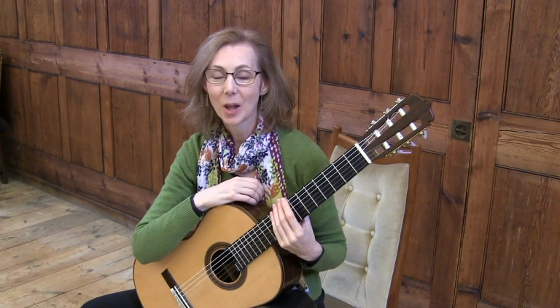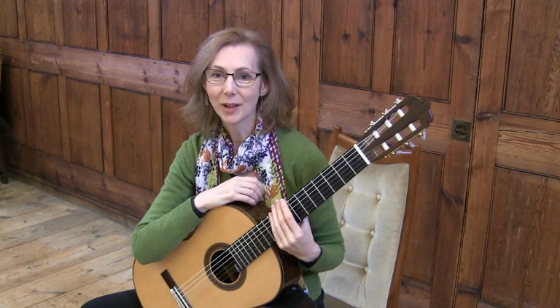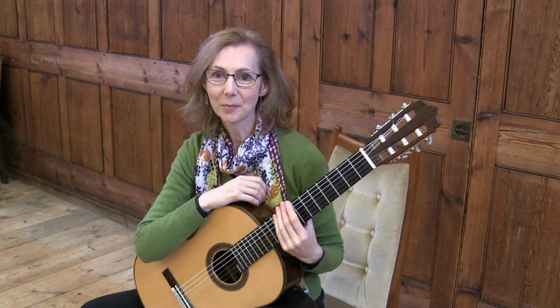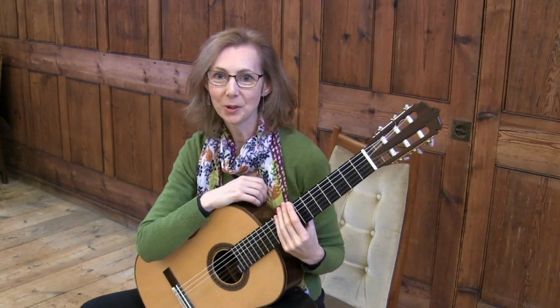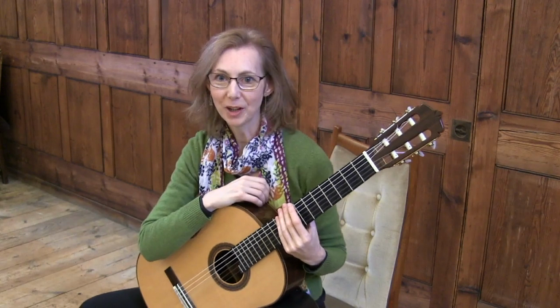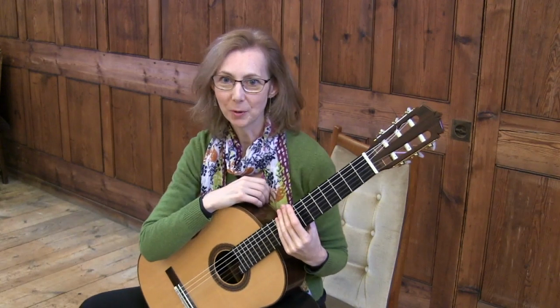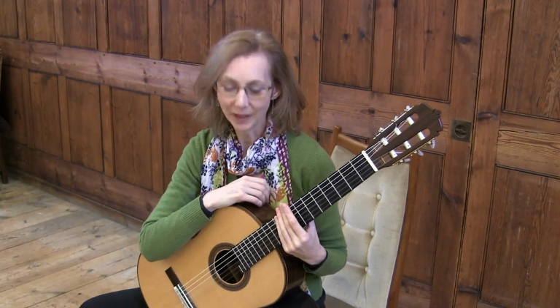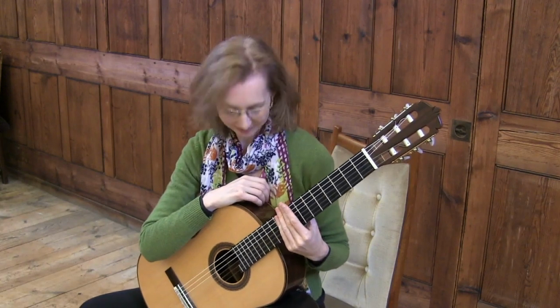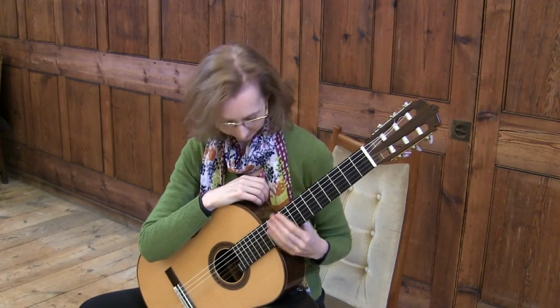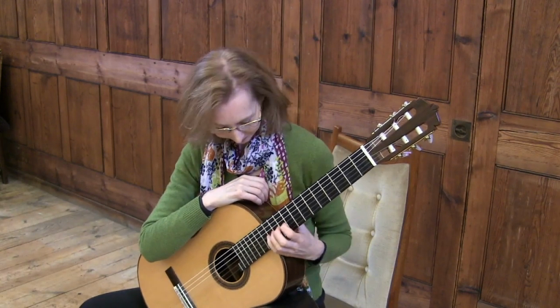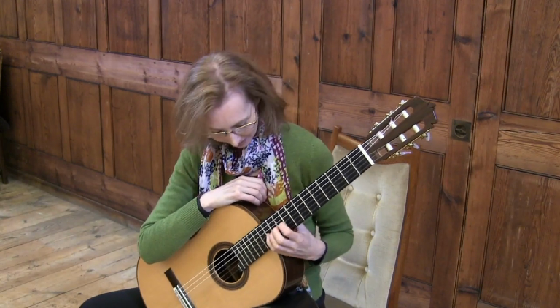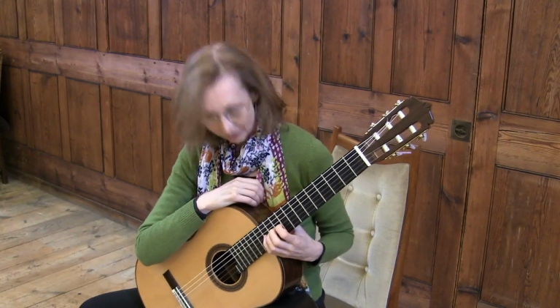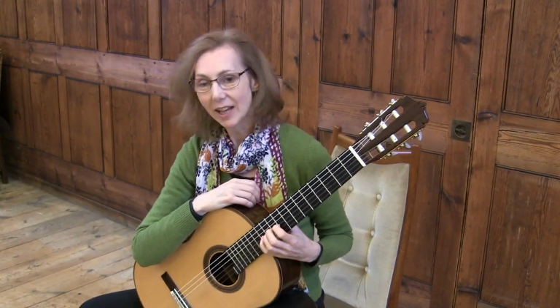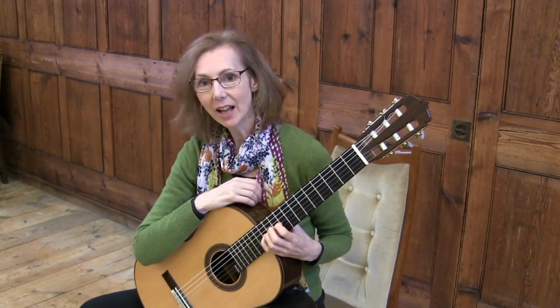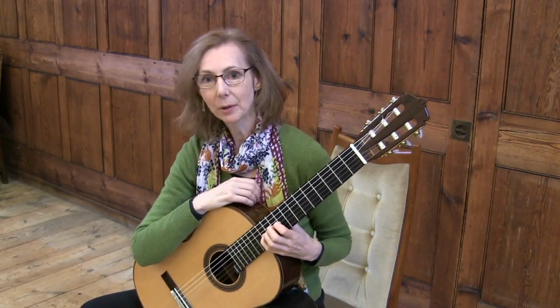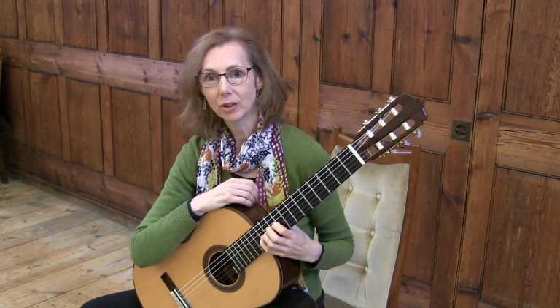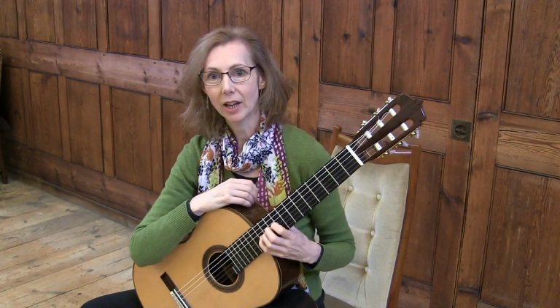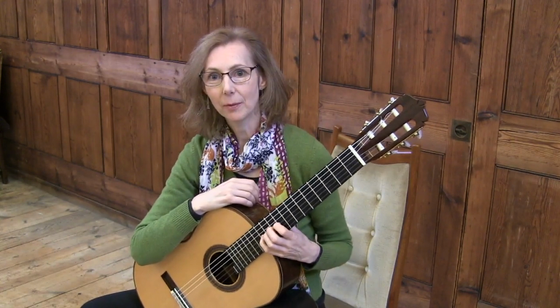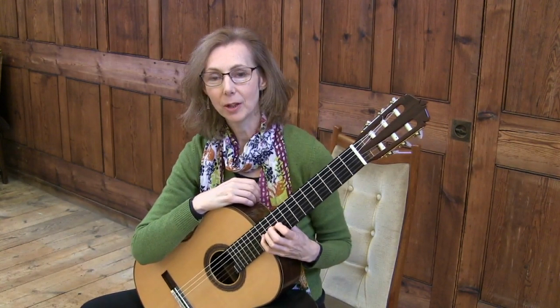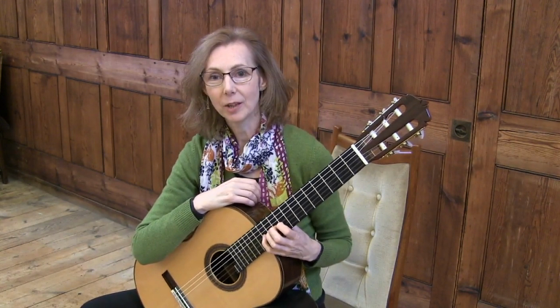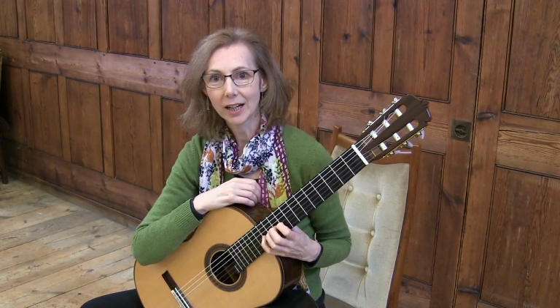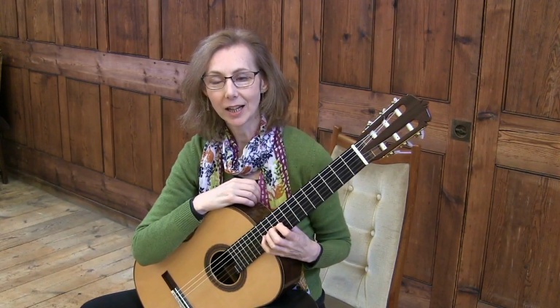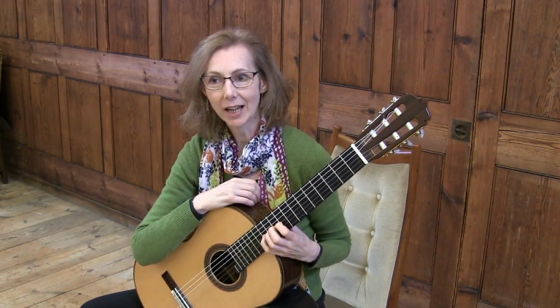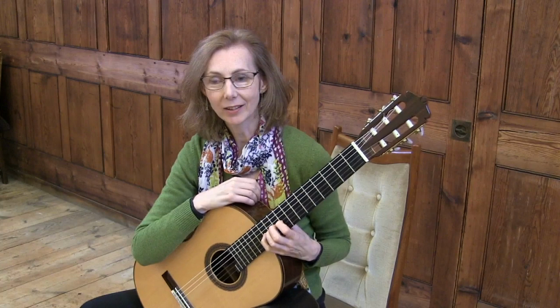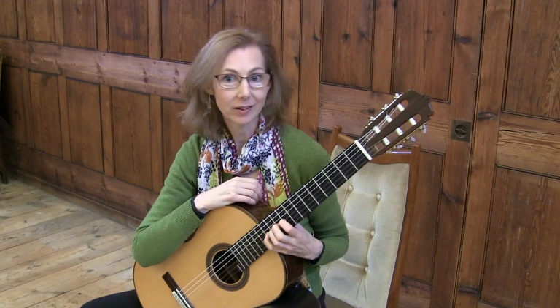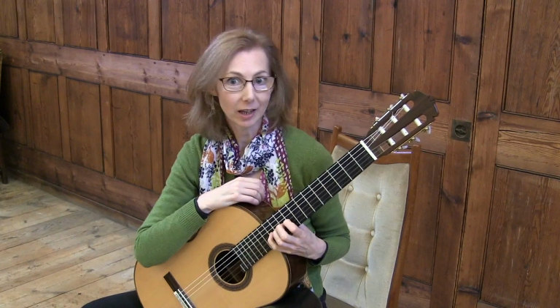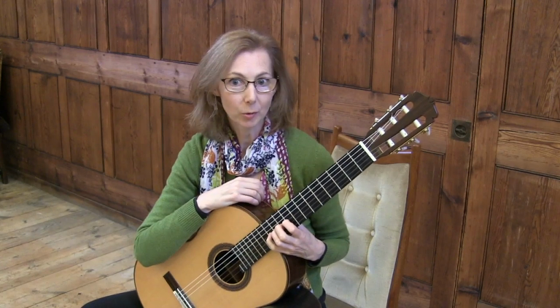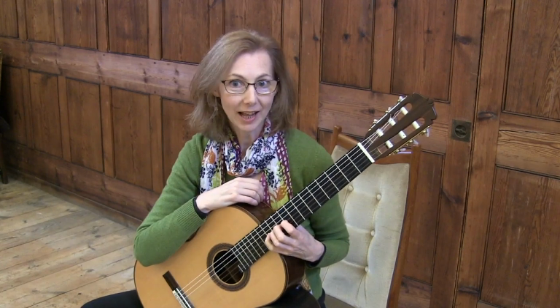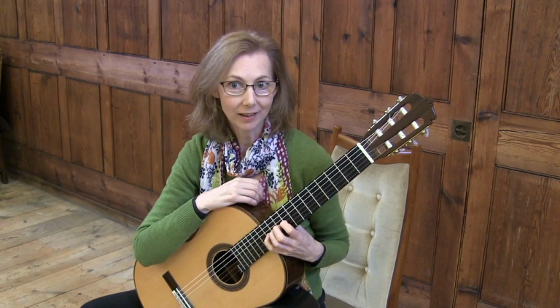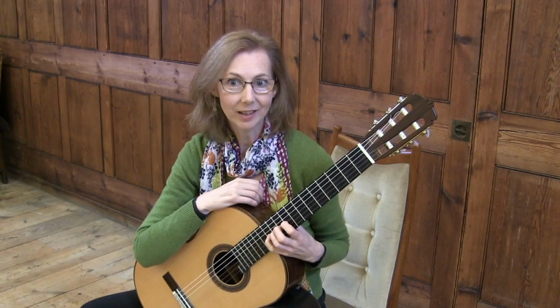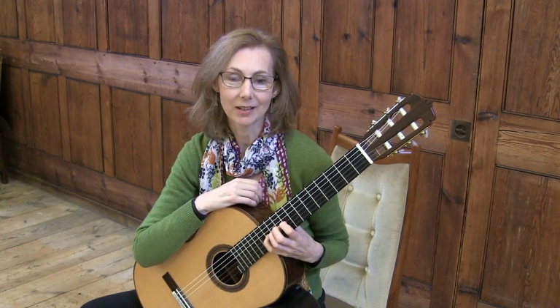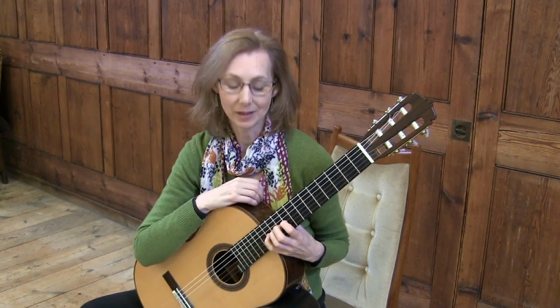Welcome to Fretboard Bites. Today I would like to share with you the exercise that I call the legless caterpillar.